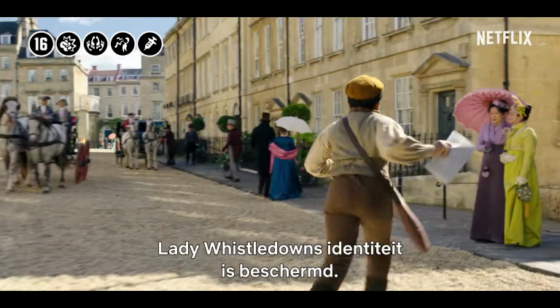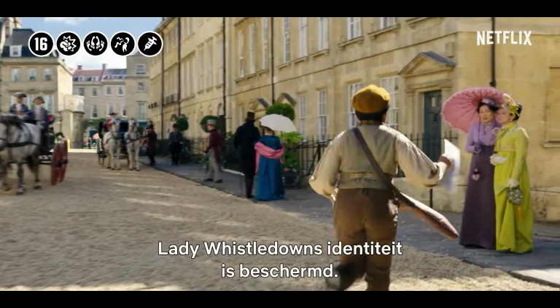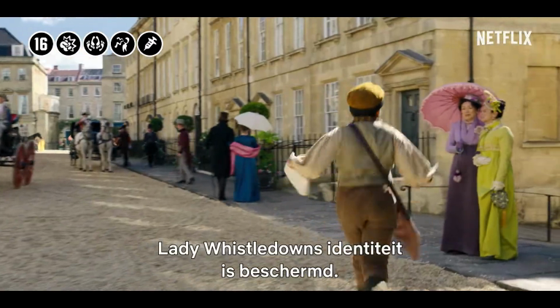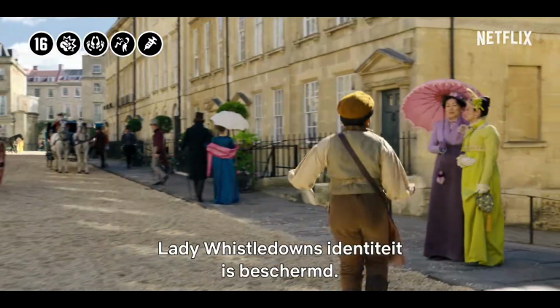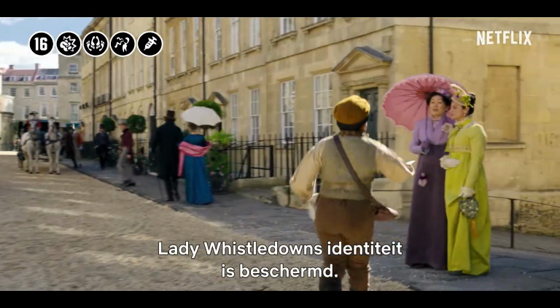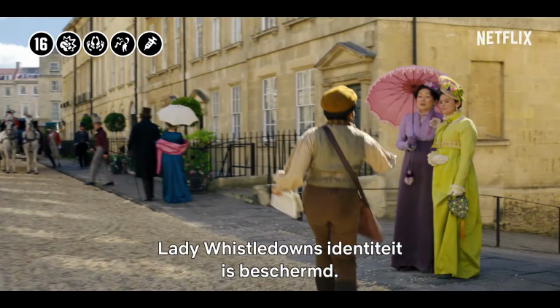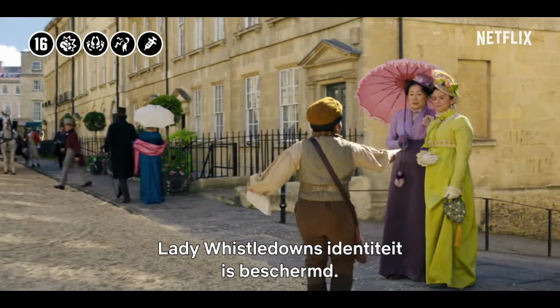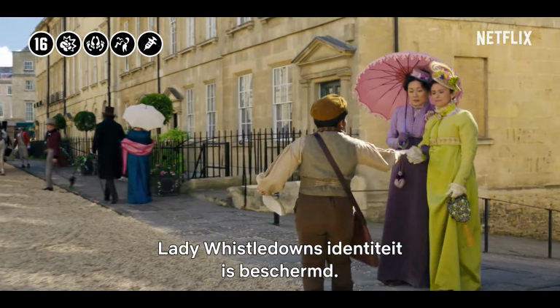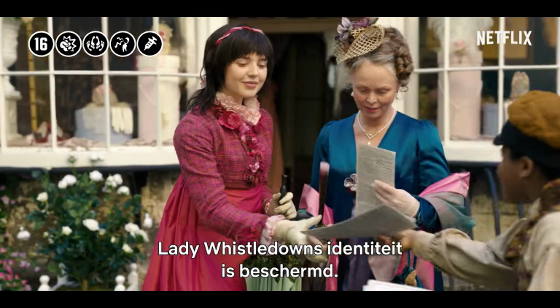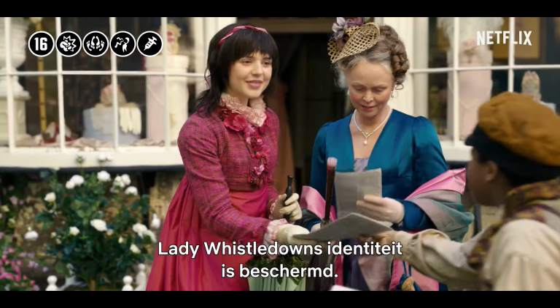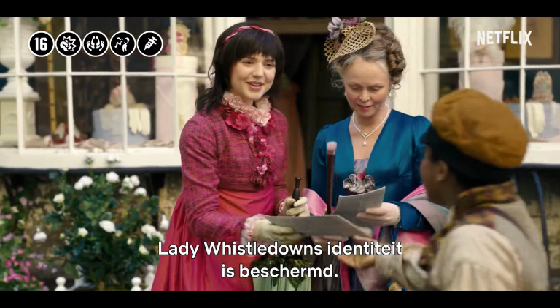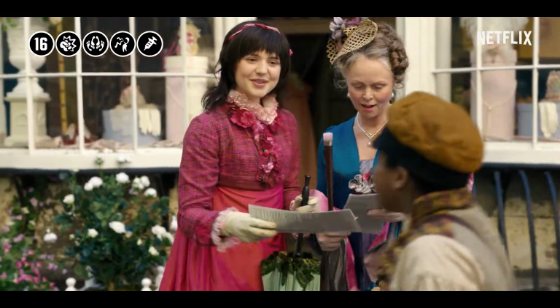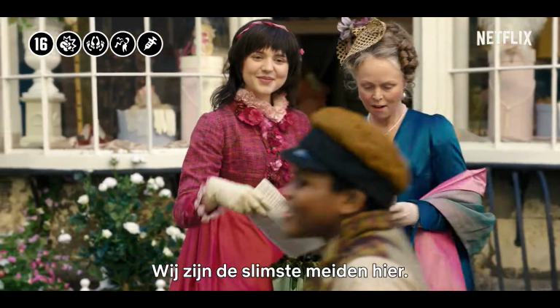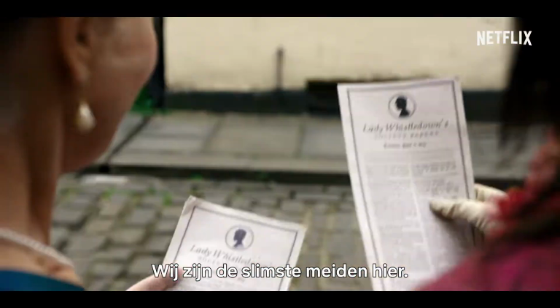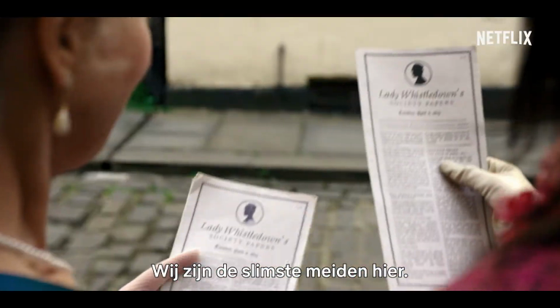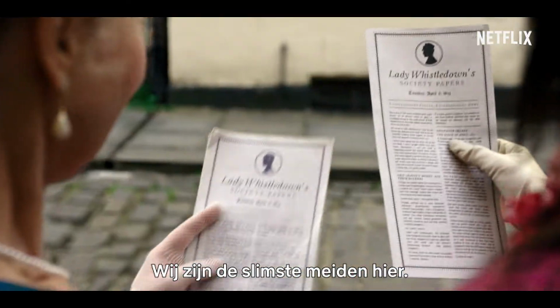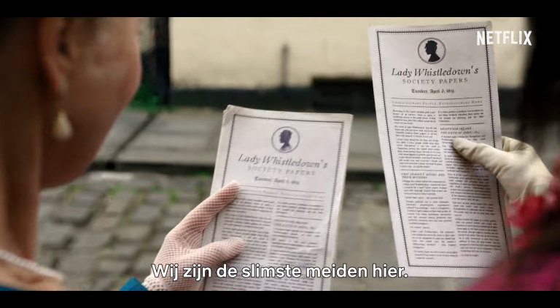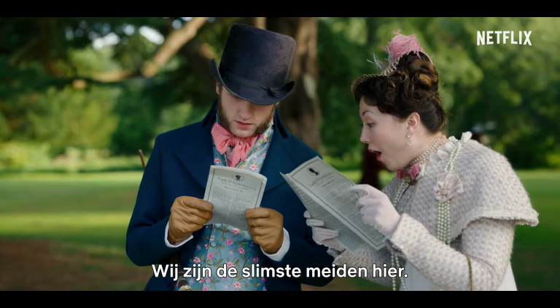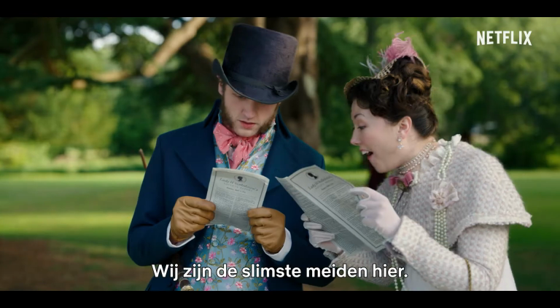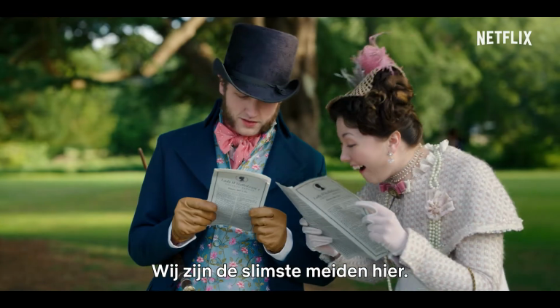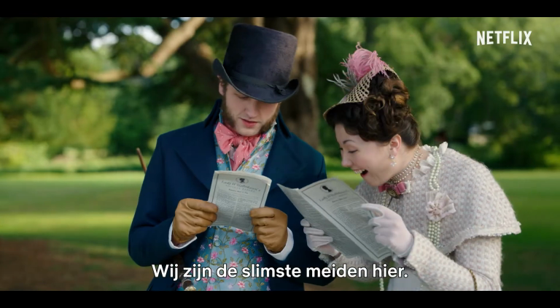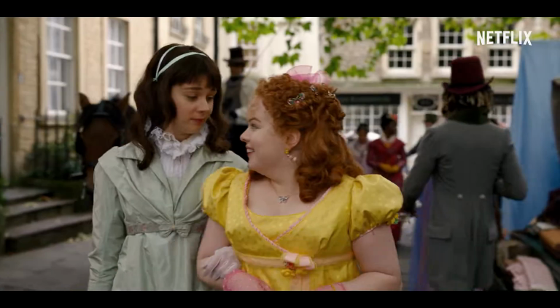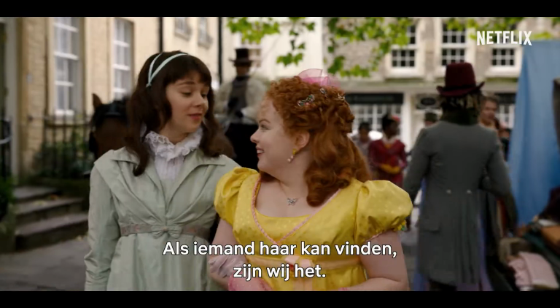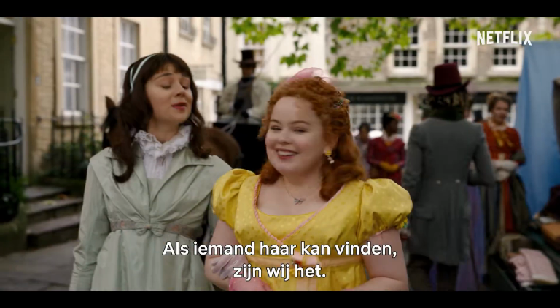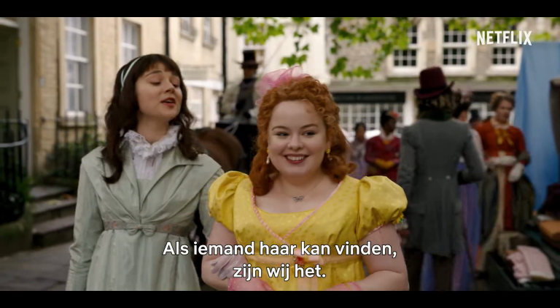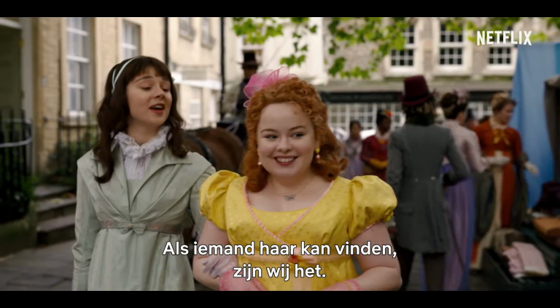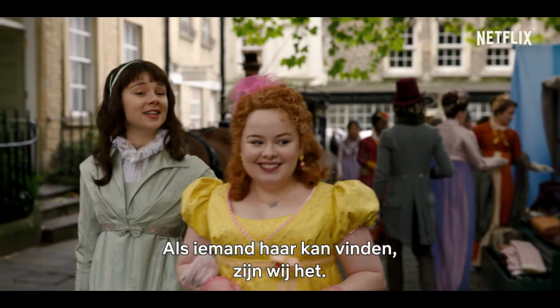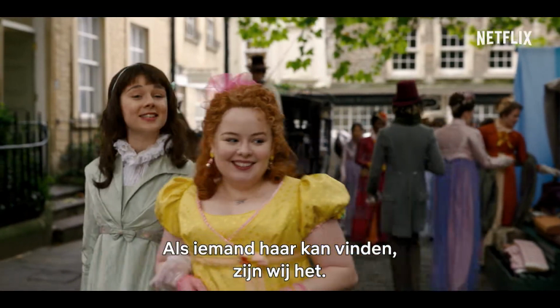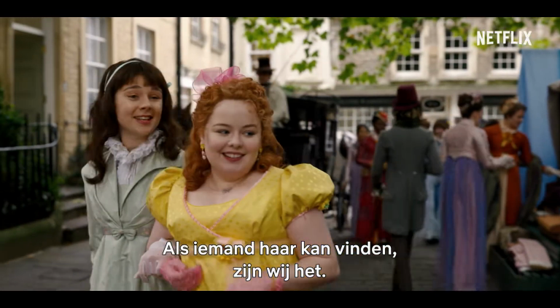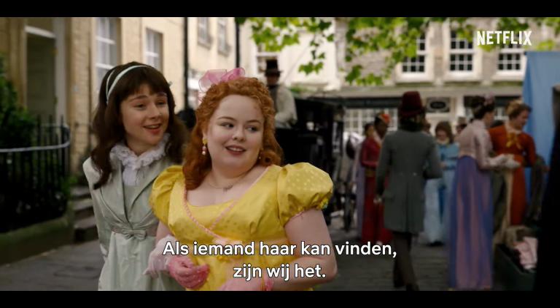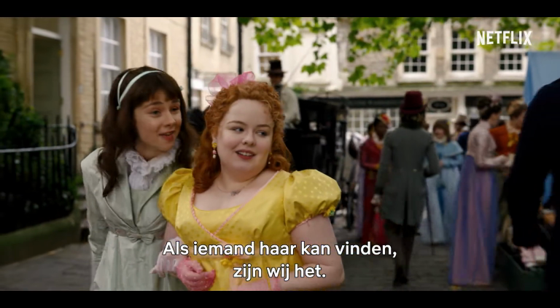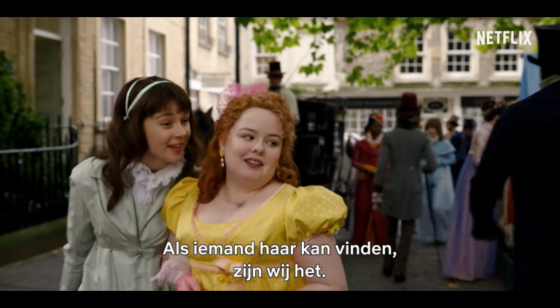Lady Whistledown's identity is quite protected. And are we not the two most clever girls in the town? If anyone can find her, it's us or other things.